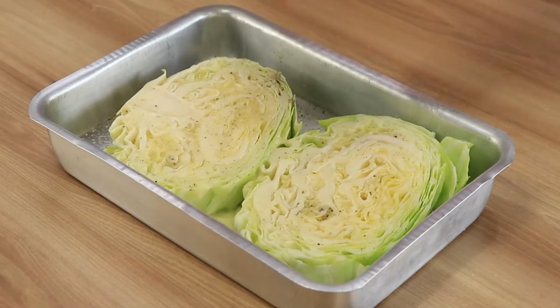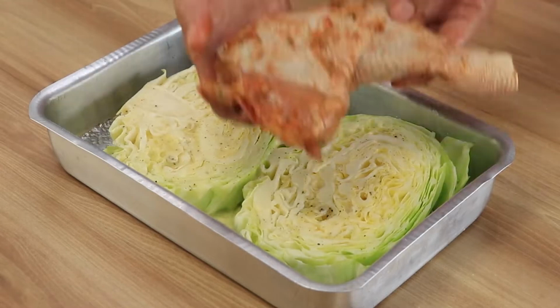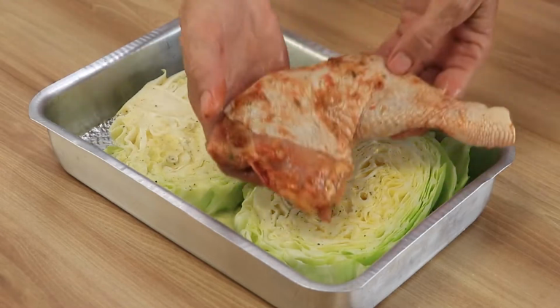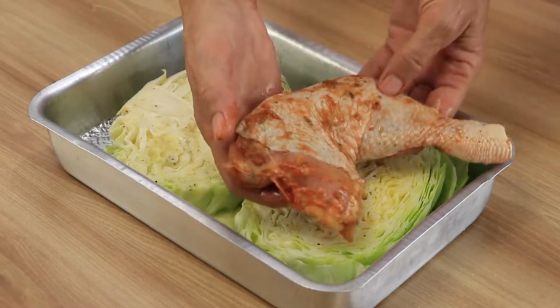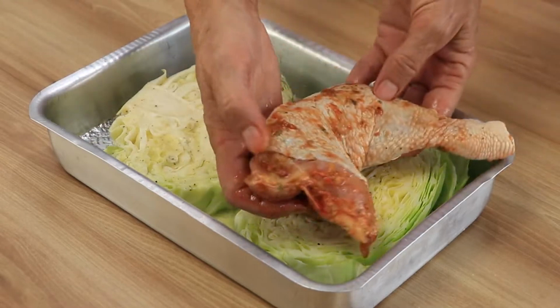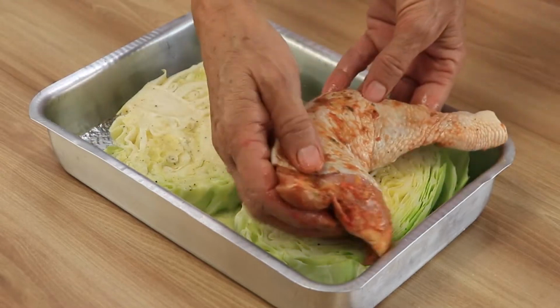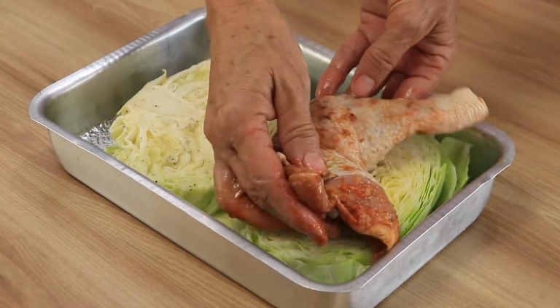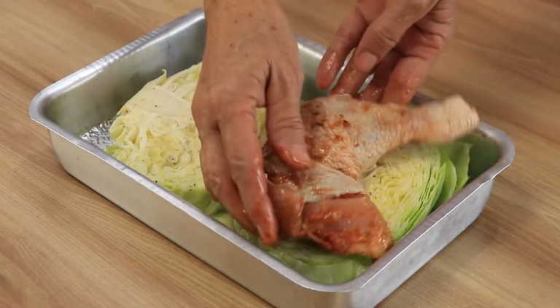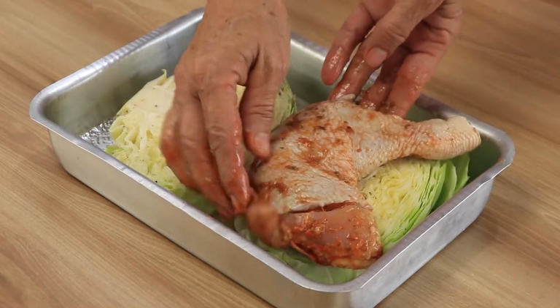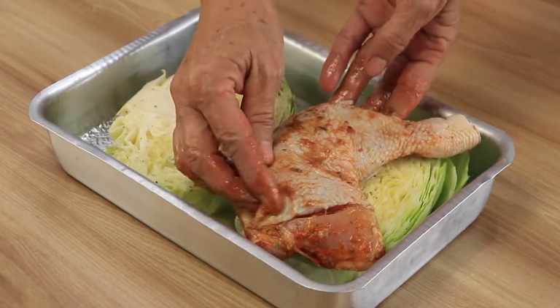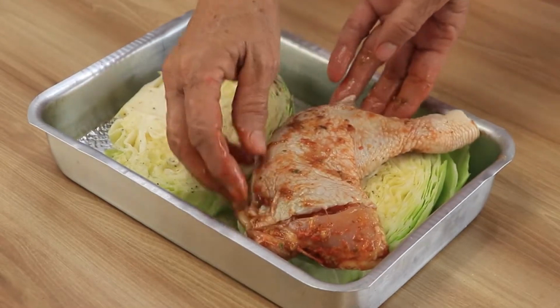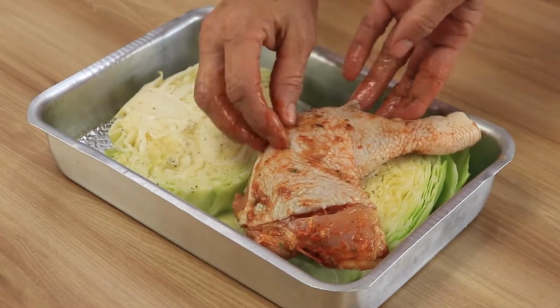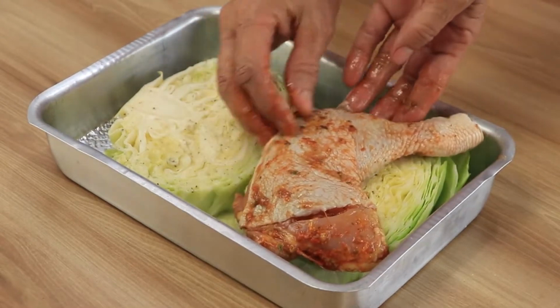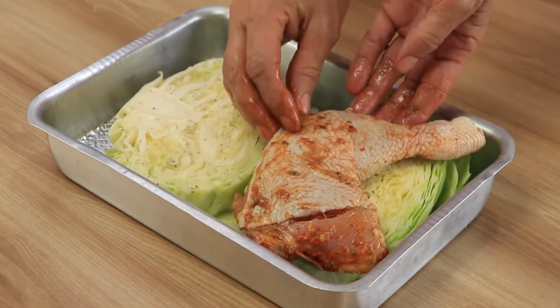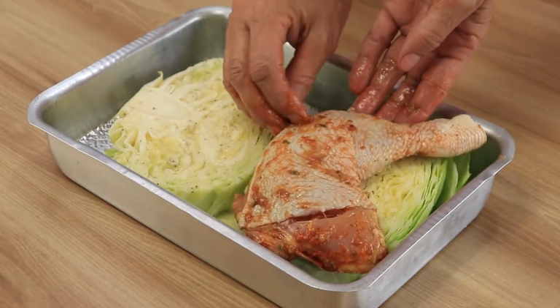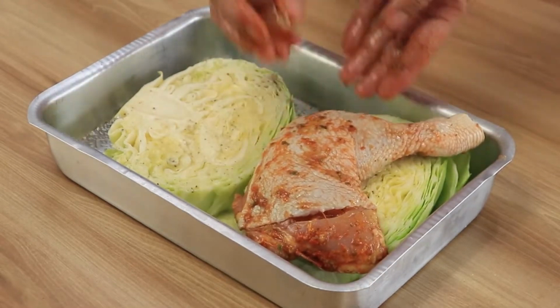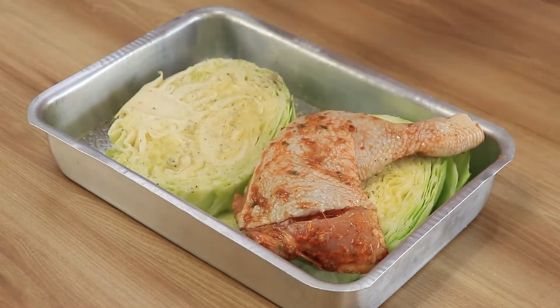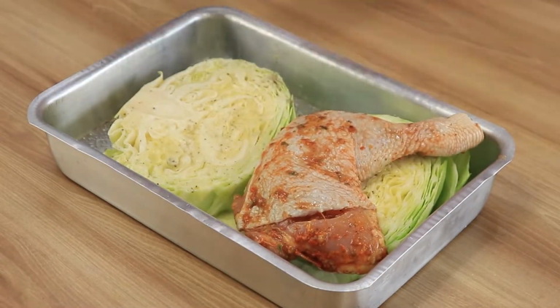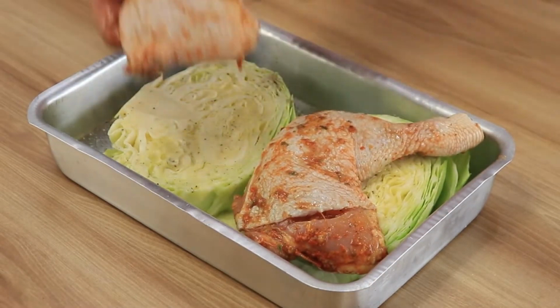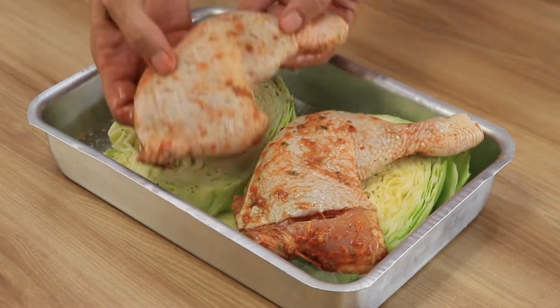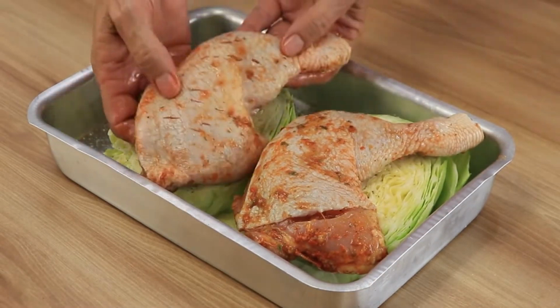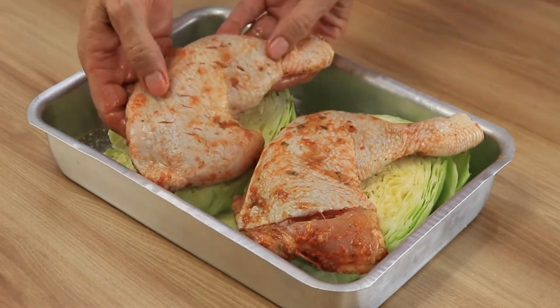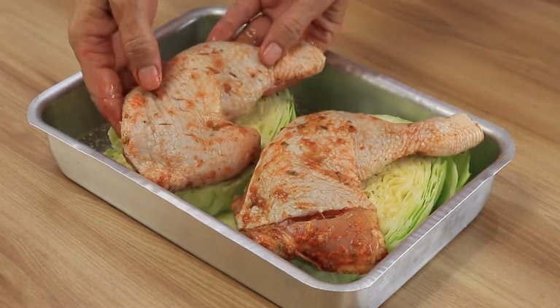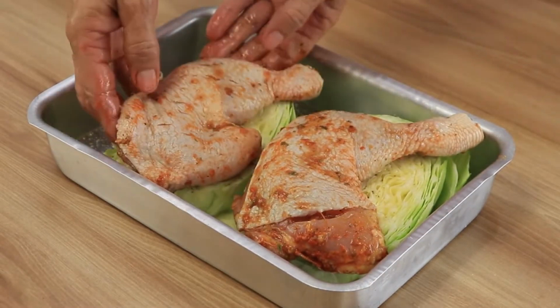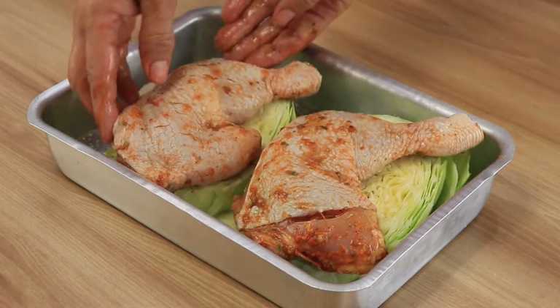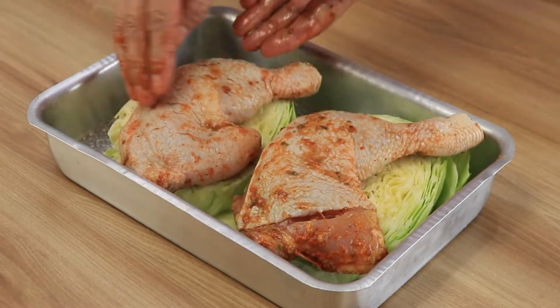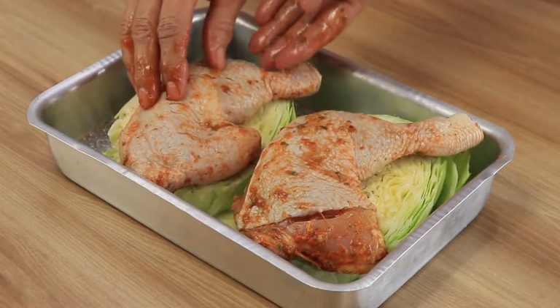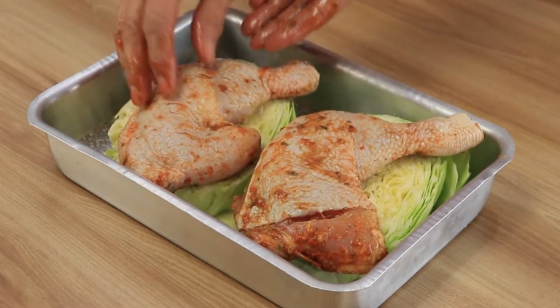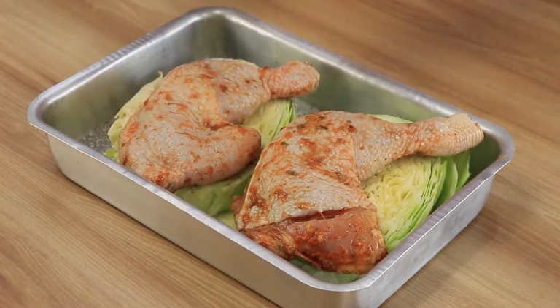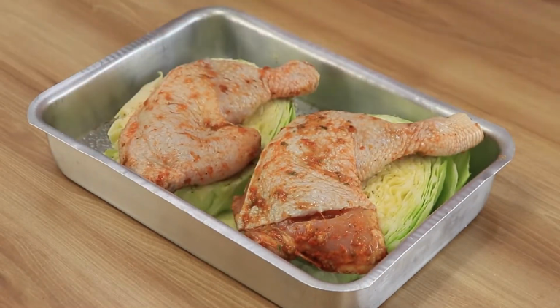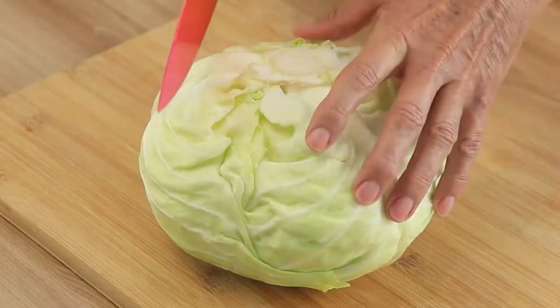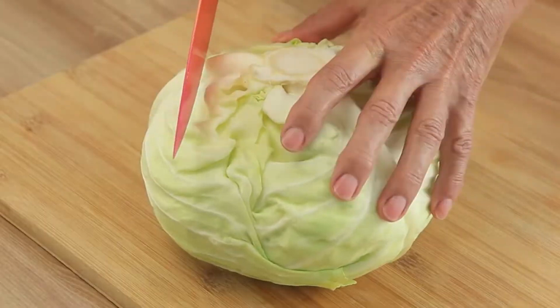The best I've ever had! A simple and easy recipe for an amazing chicken.